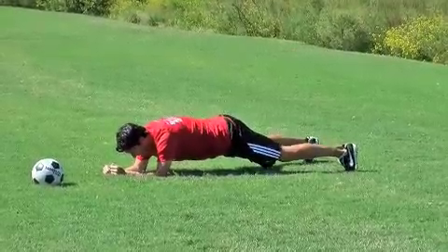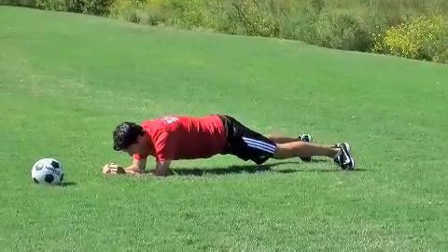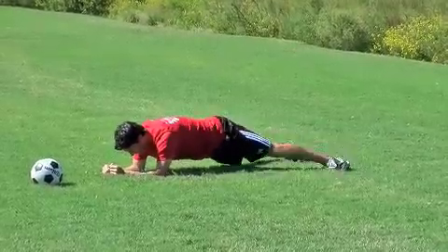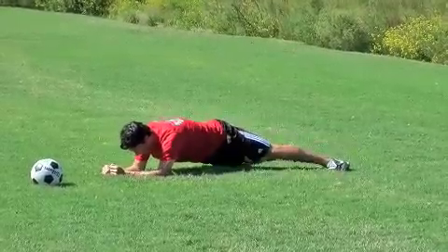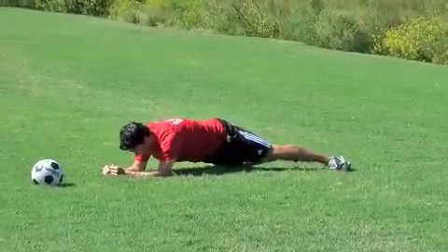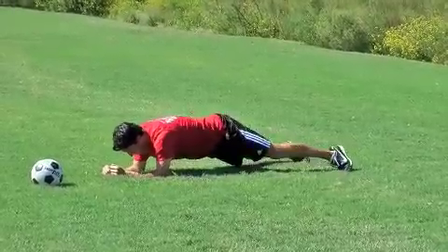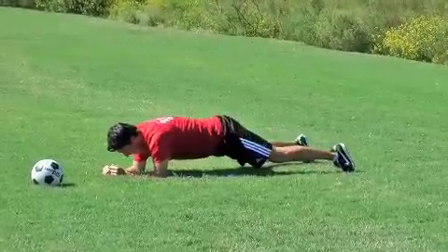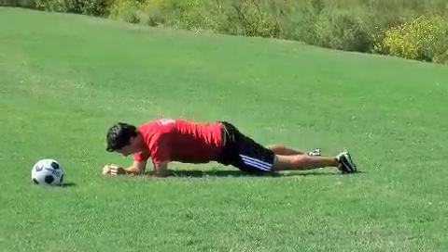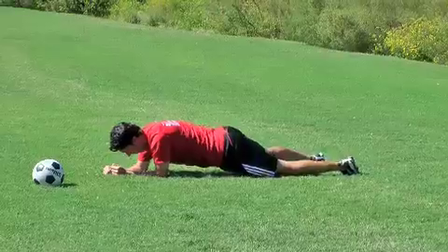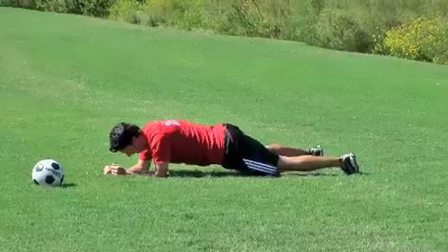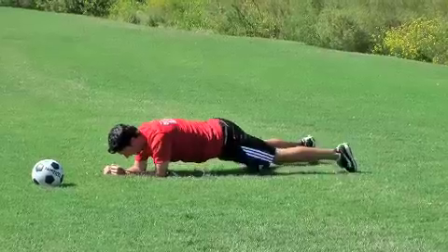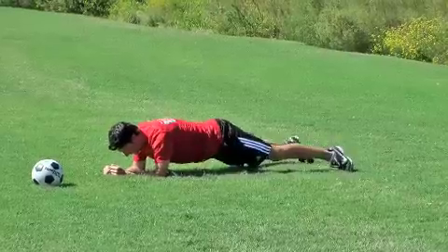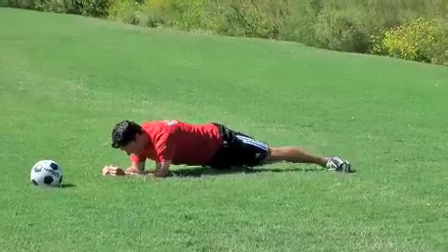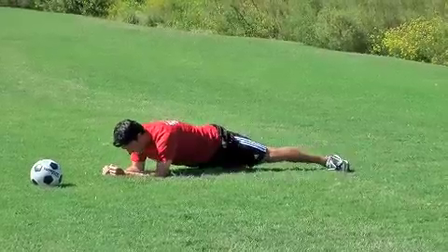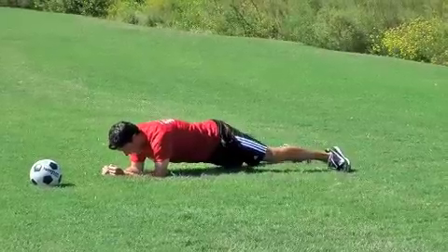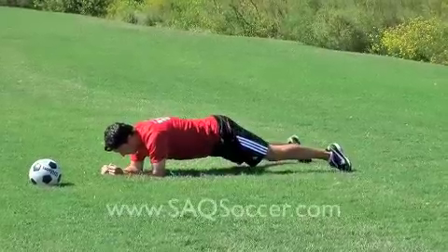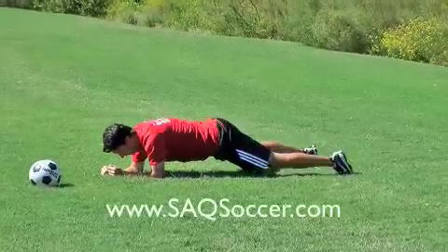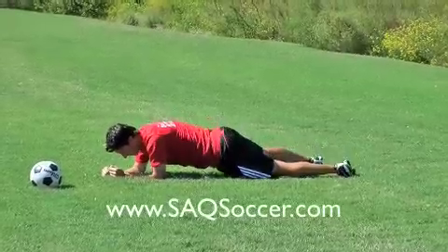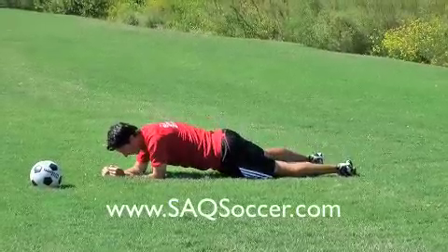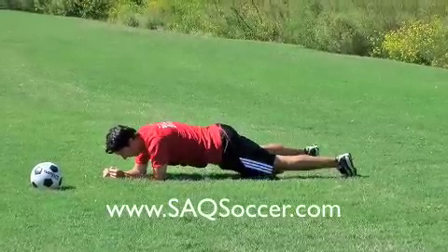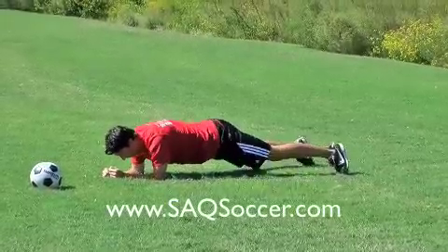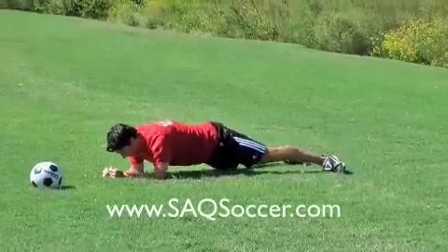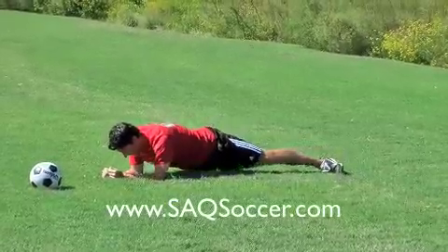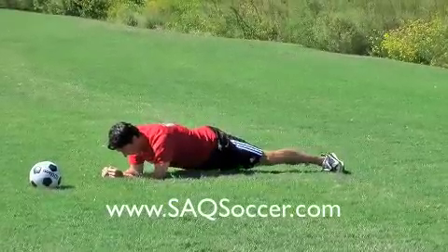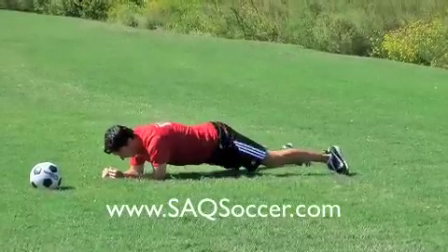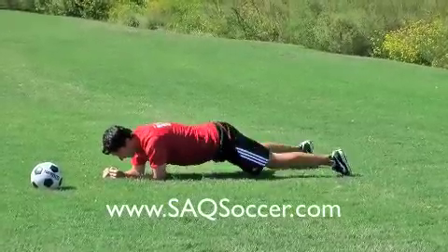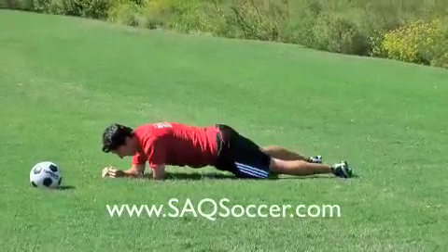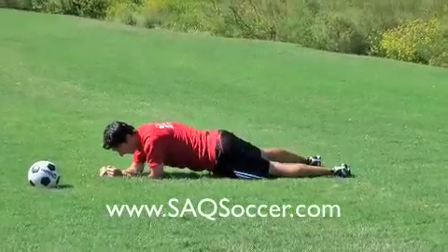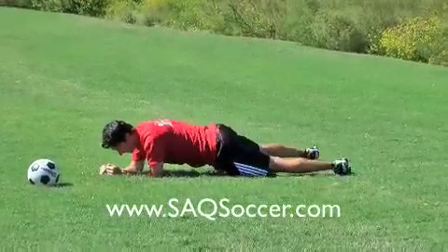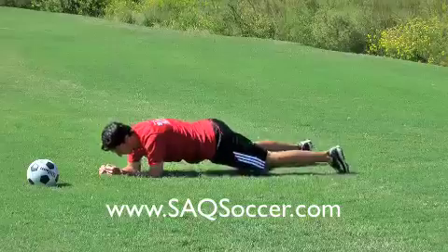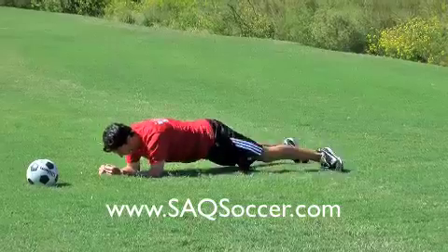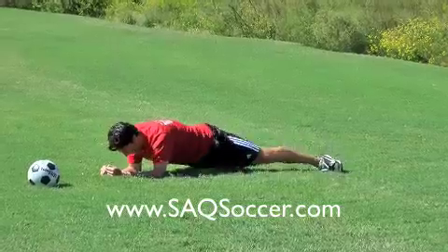Move your feet slightly apart, then roll back and forth on each foot — five times each side.